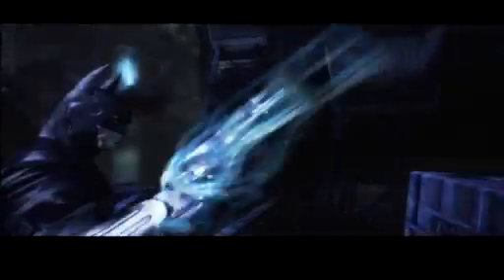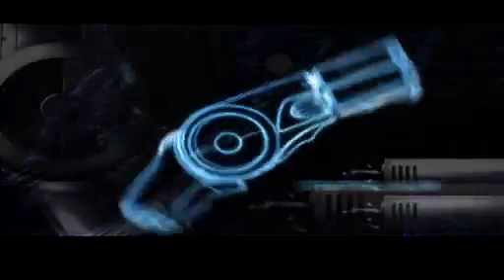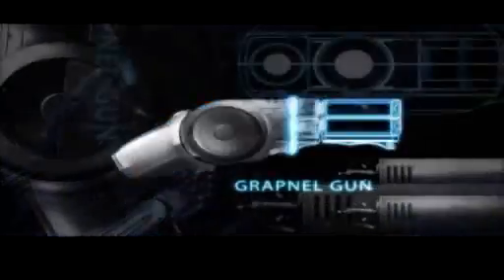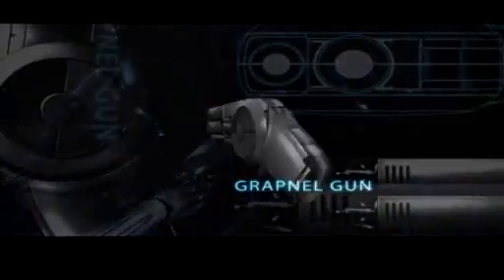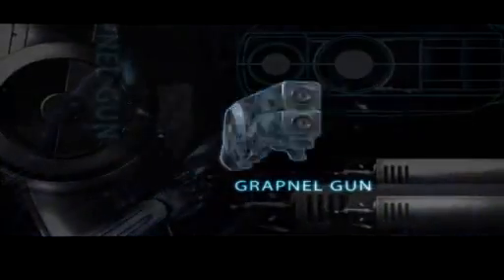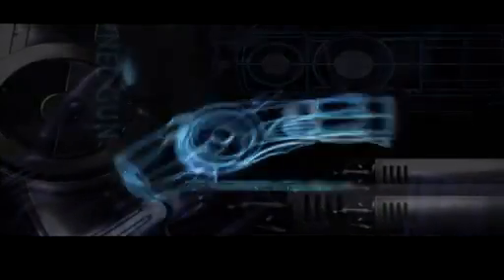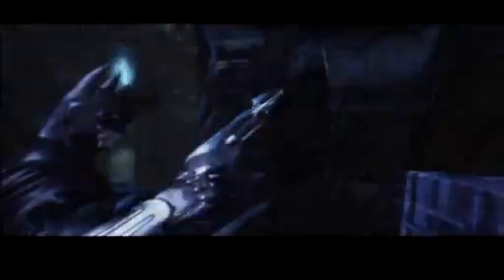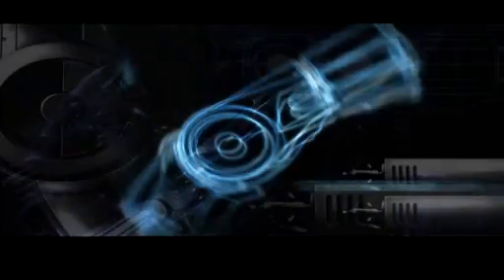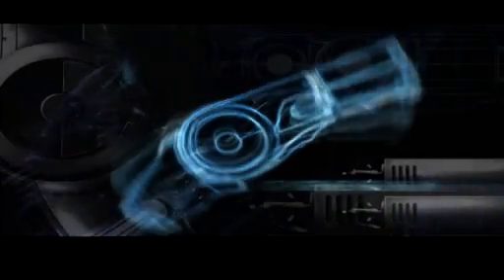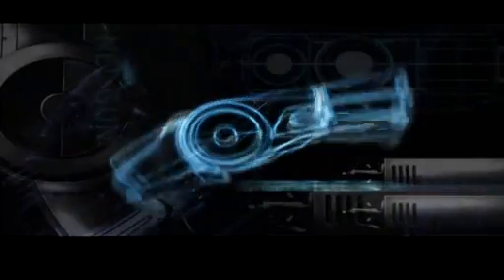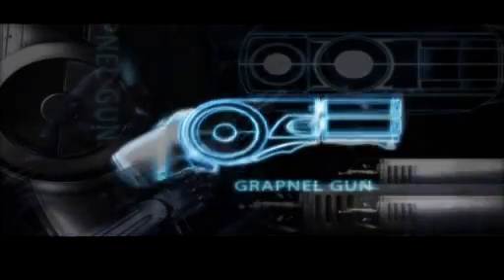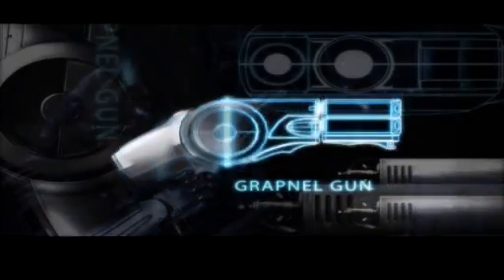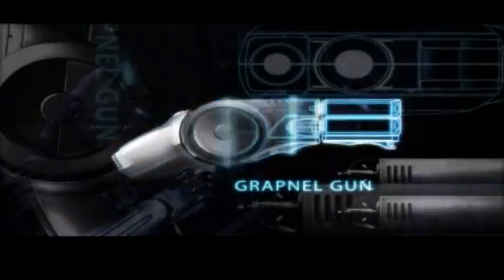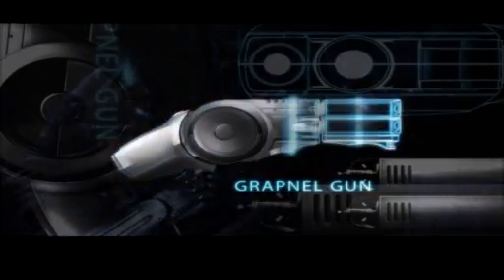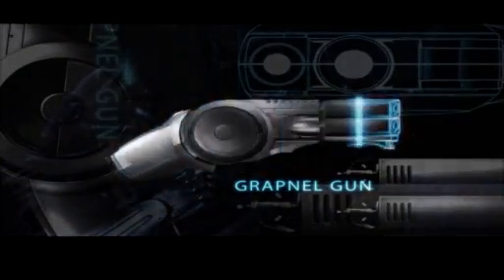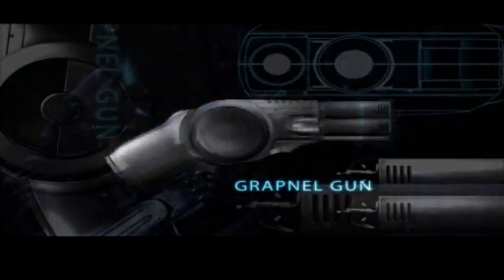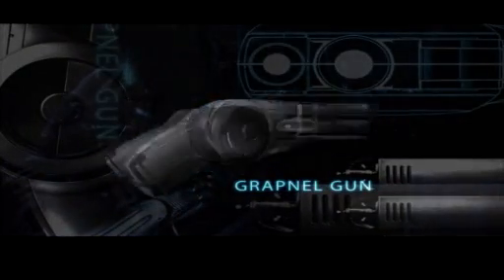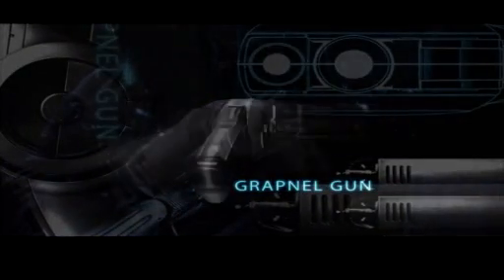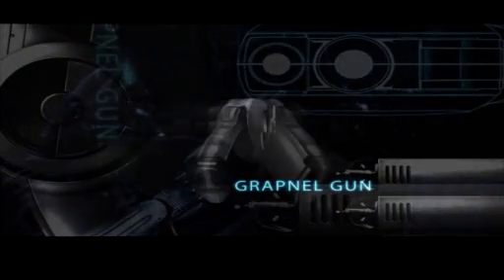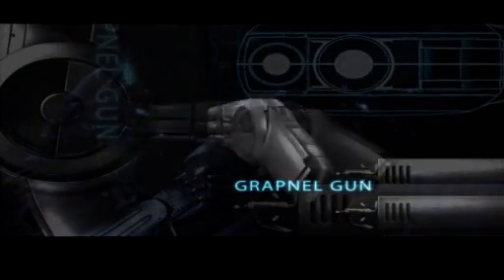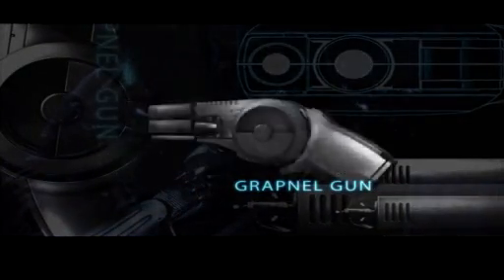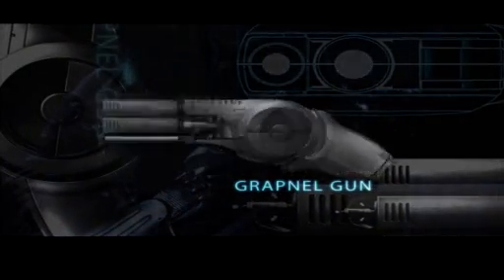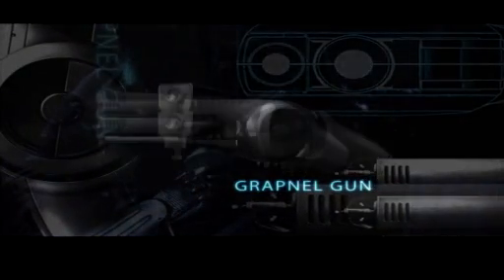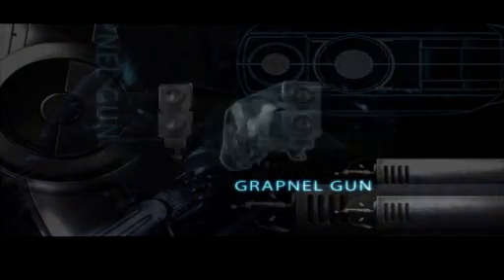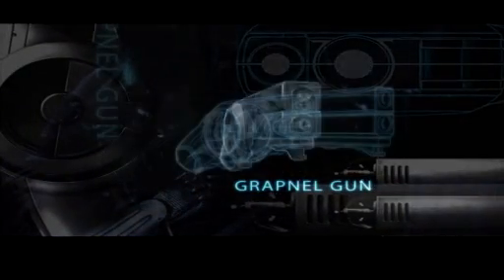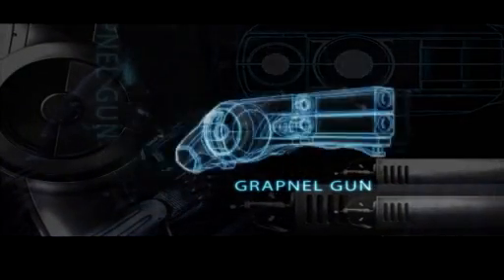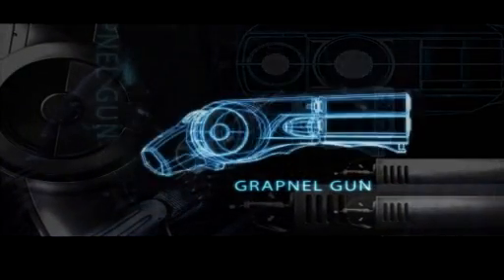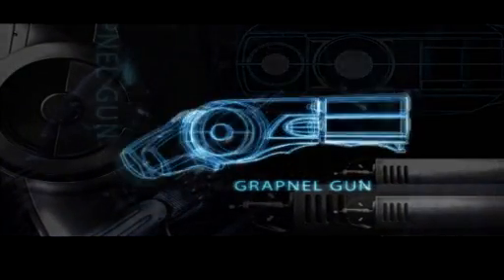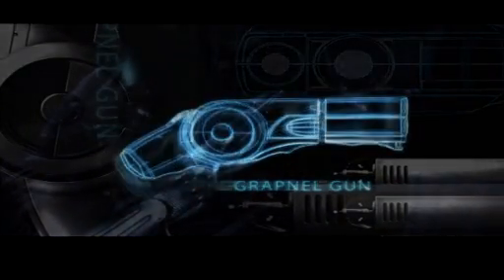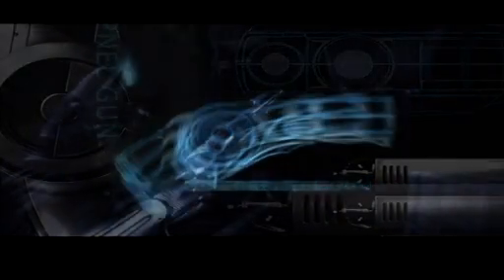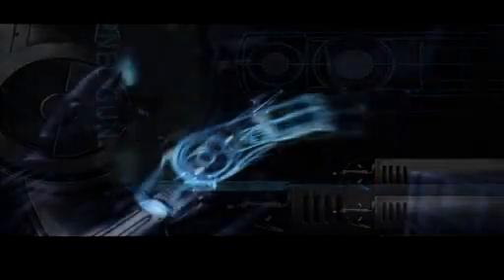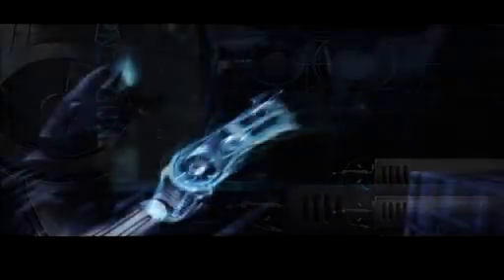Next up, the grapnel gun — a rope shooting firearm, perfect when you can't be arsed to use the stairs.